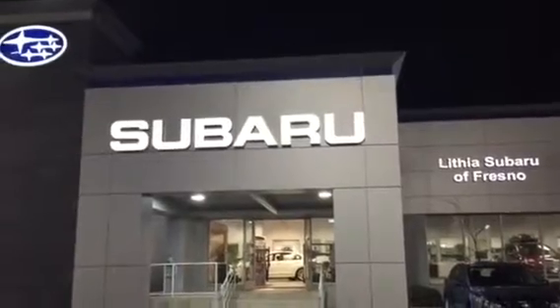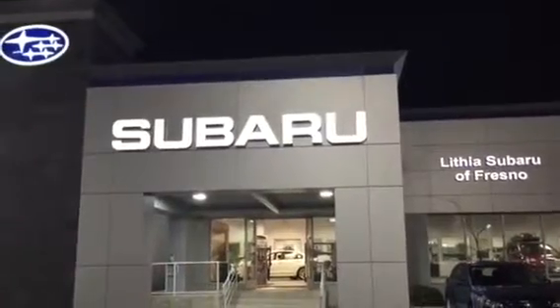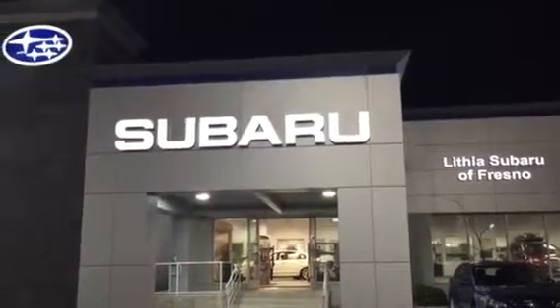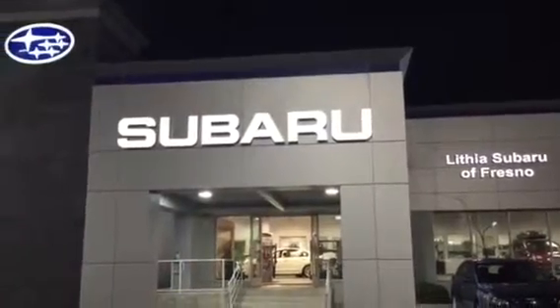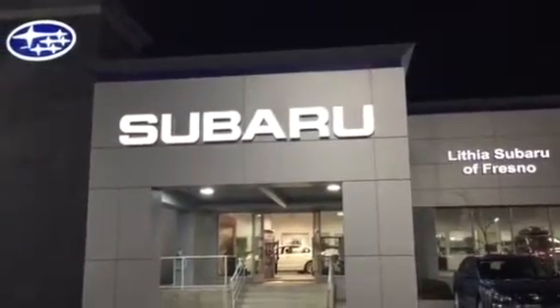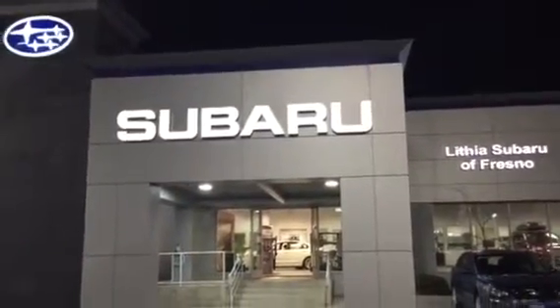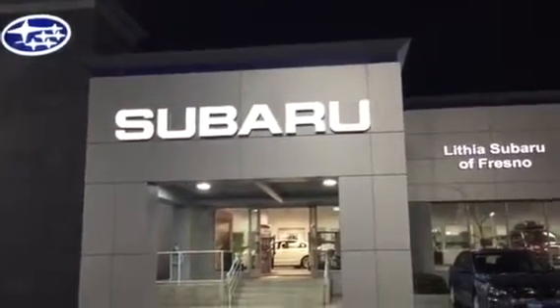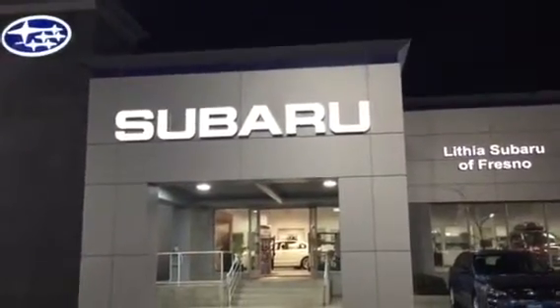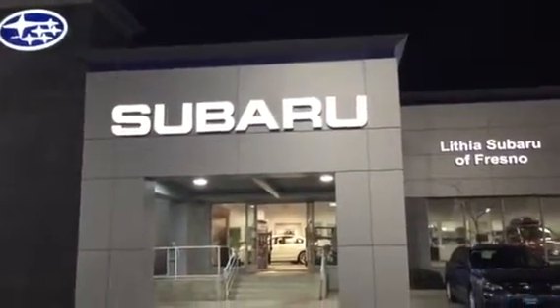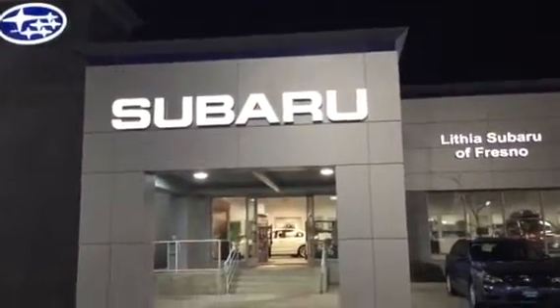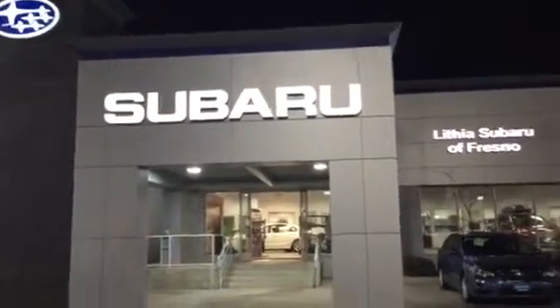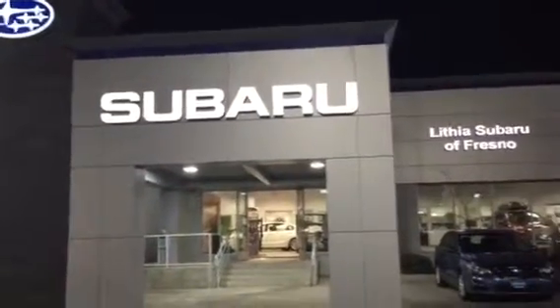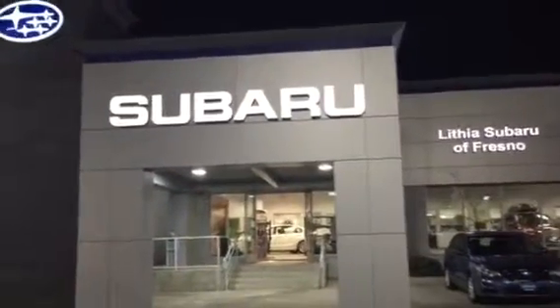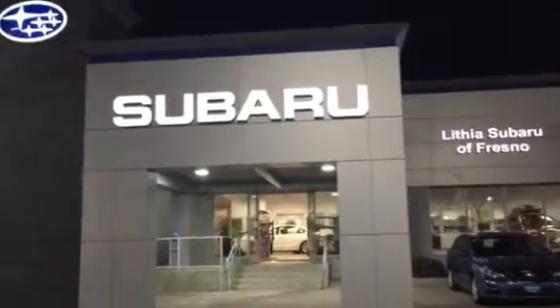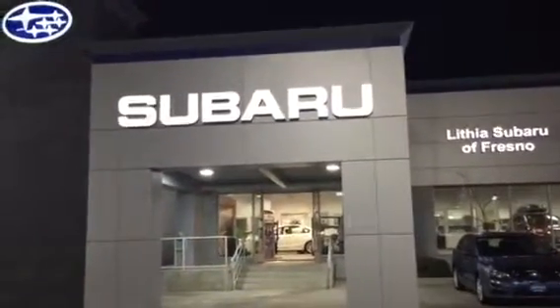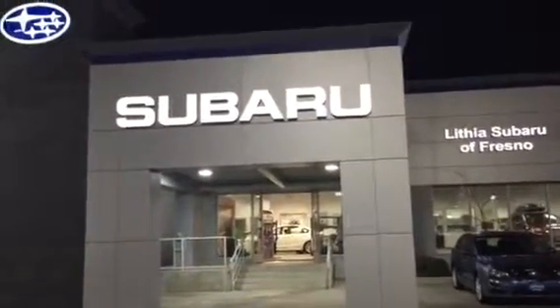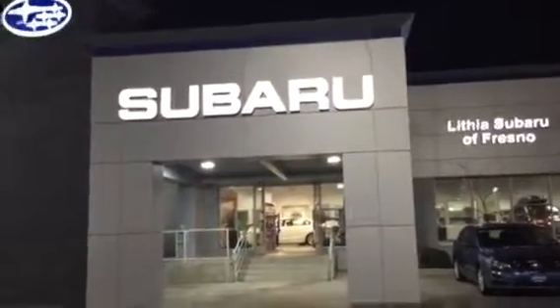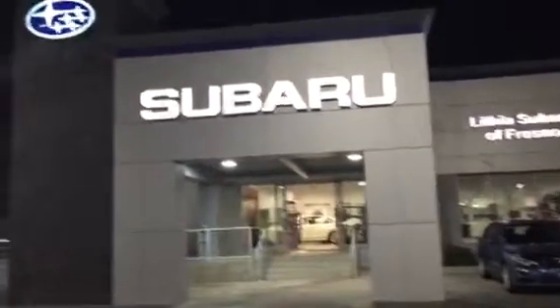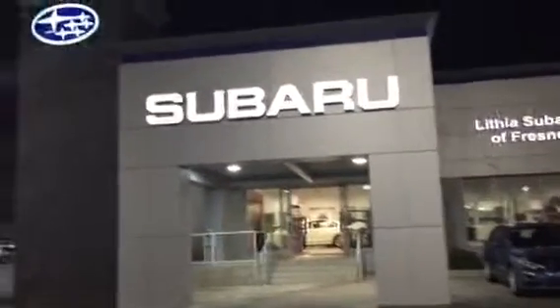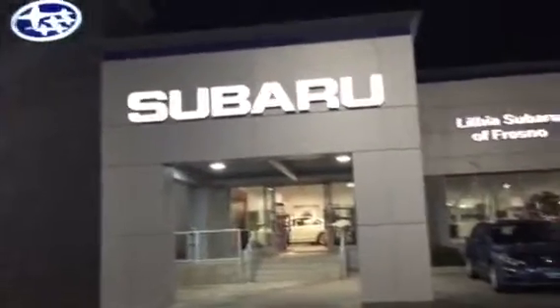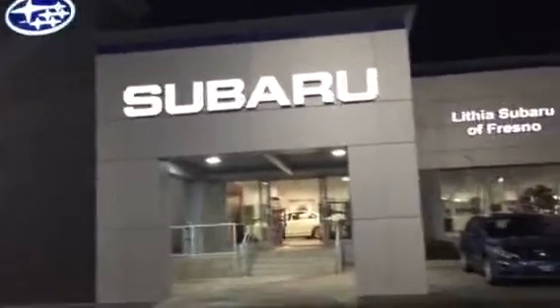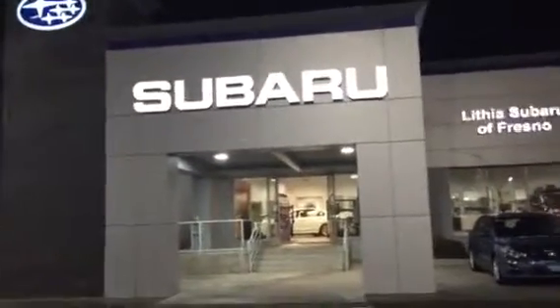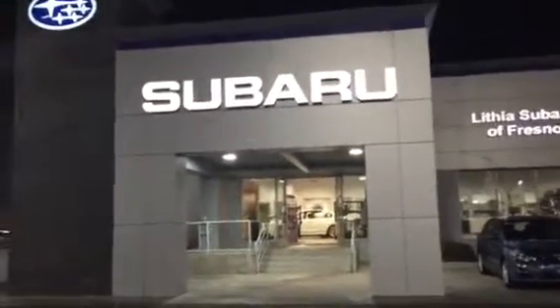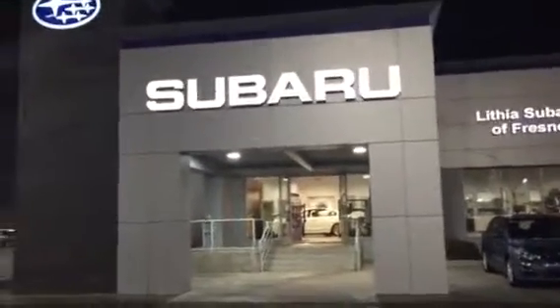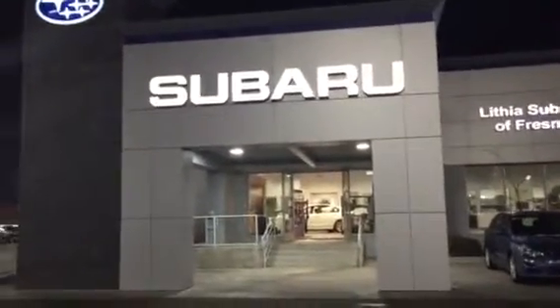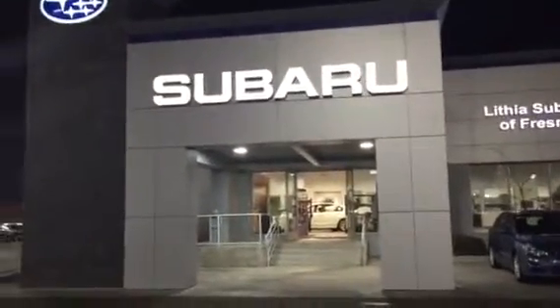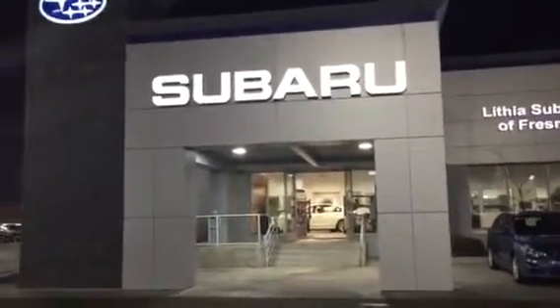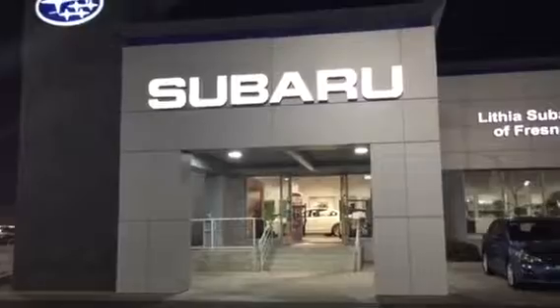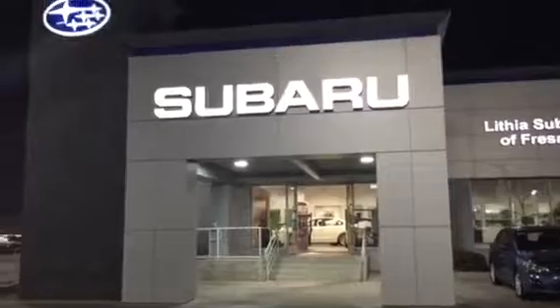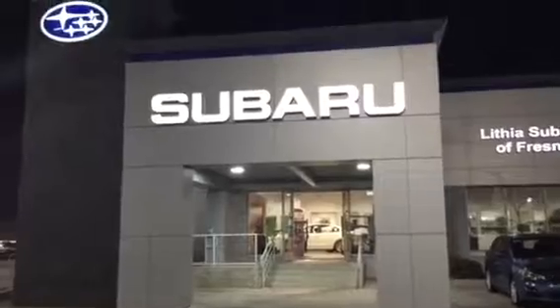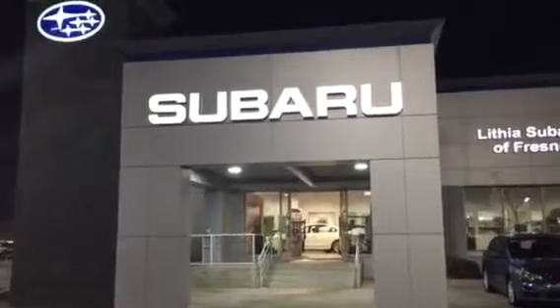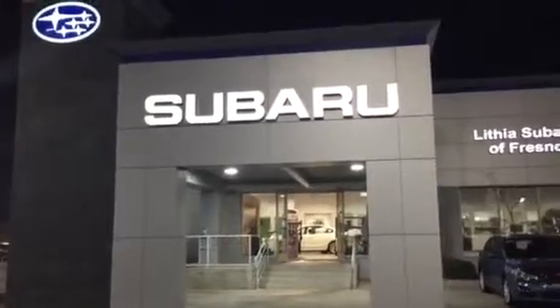Good evening, Lloyd. This is Ed Monson, Internet Sales Manager here at Subaru in Fresno.